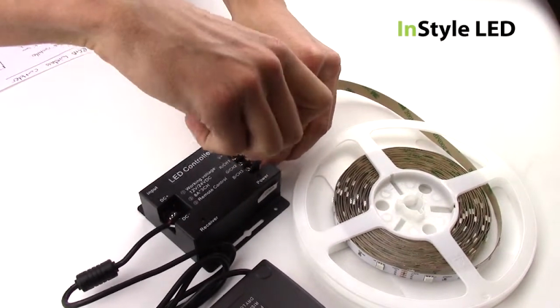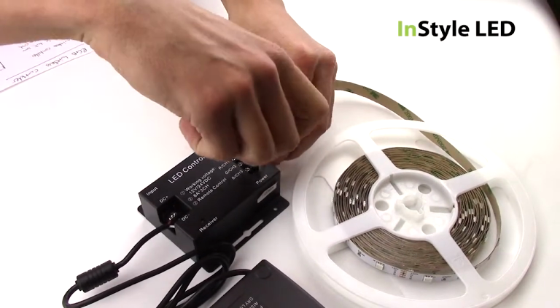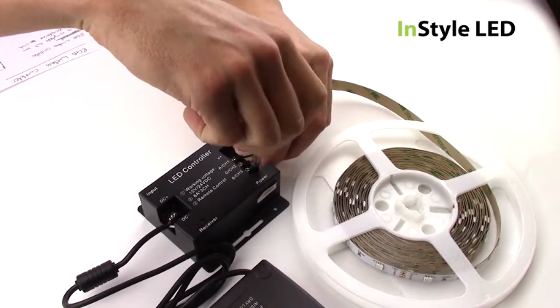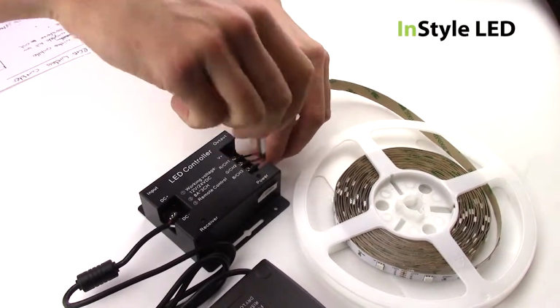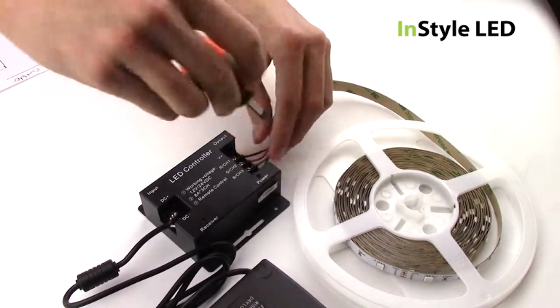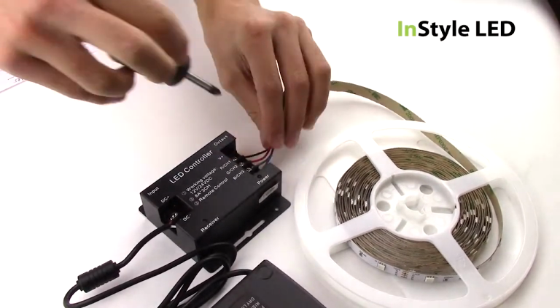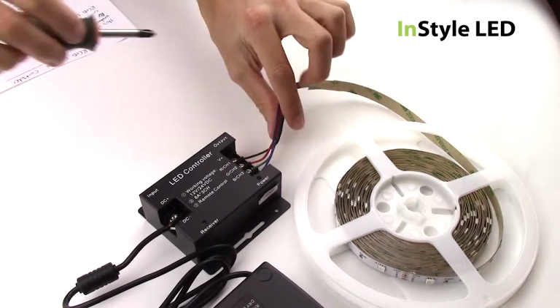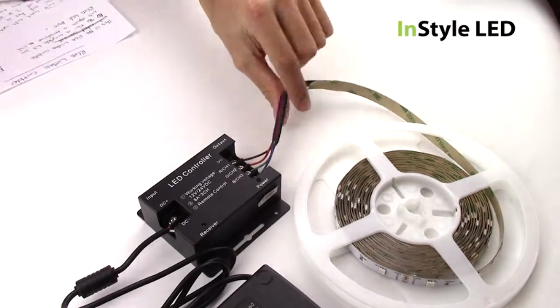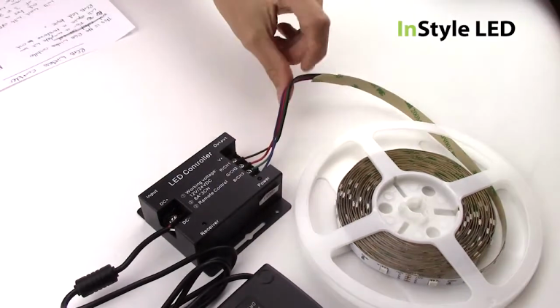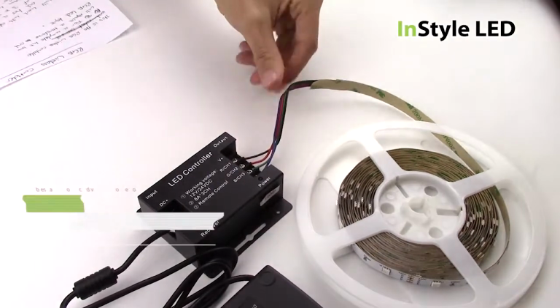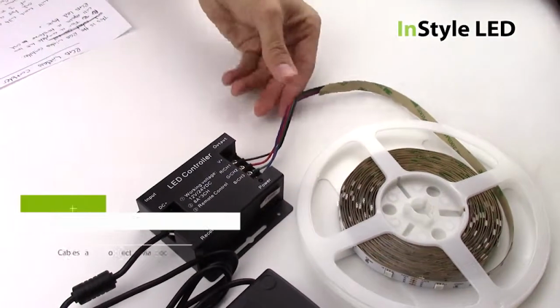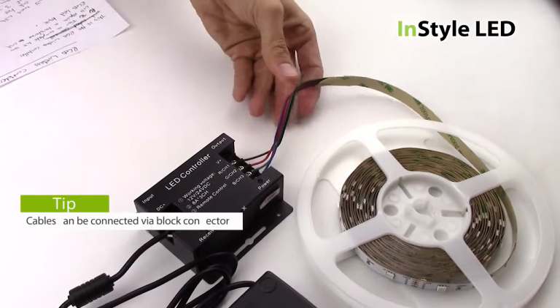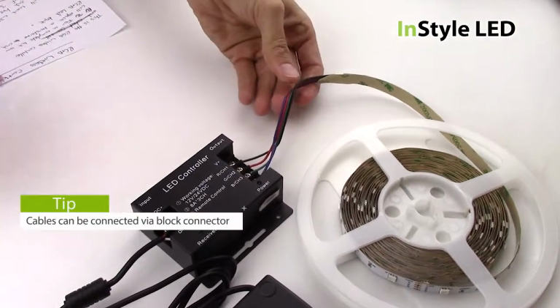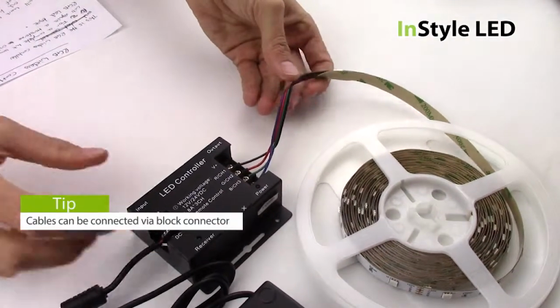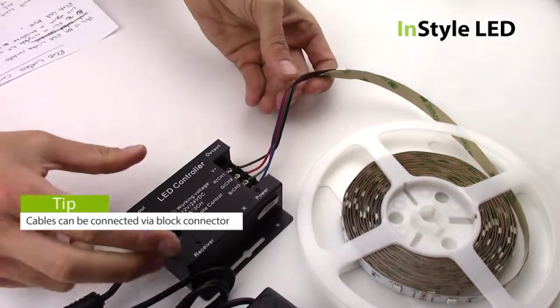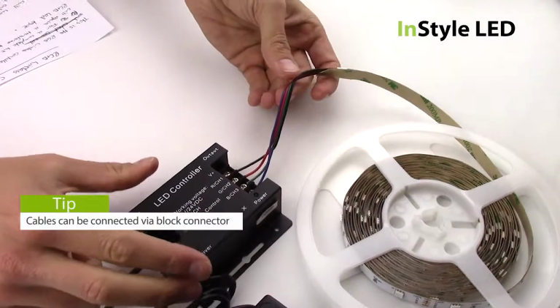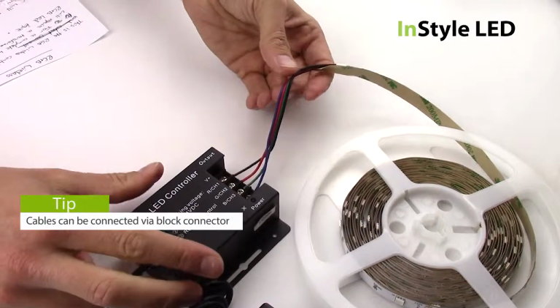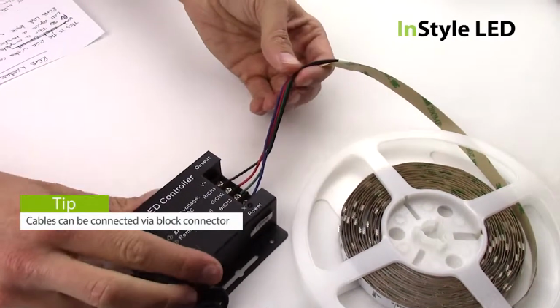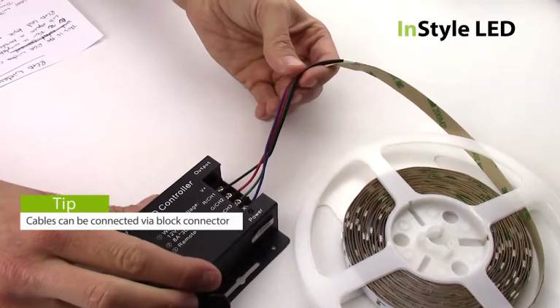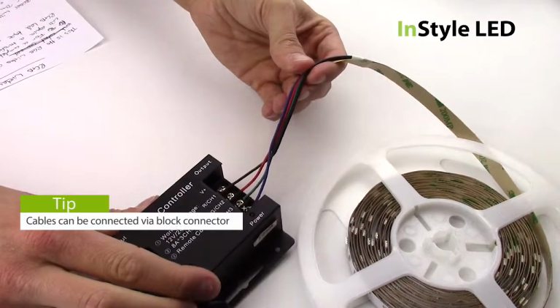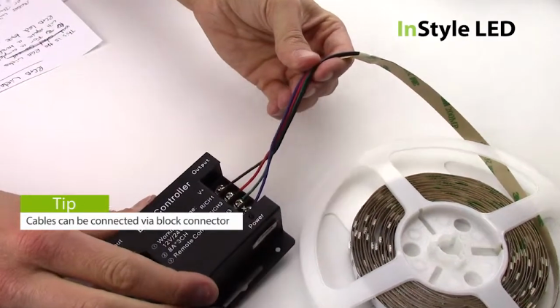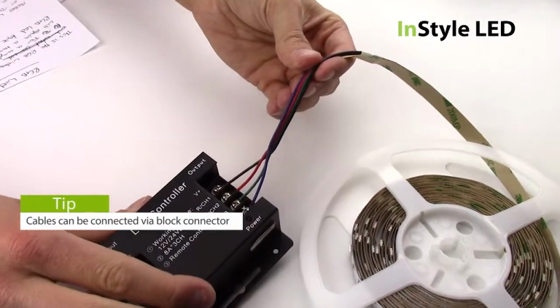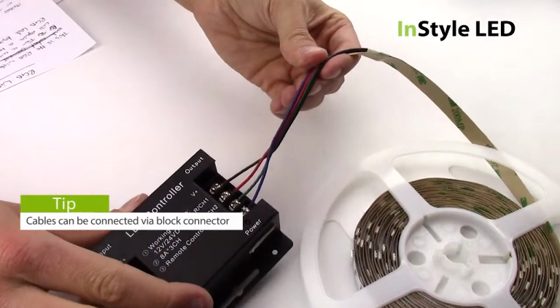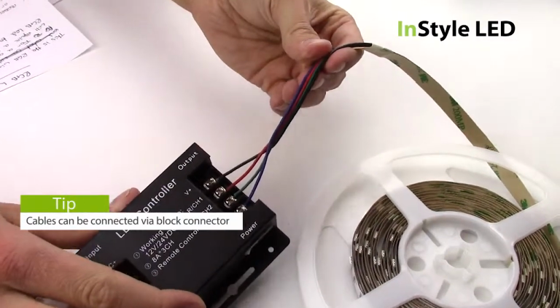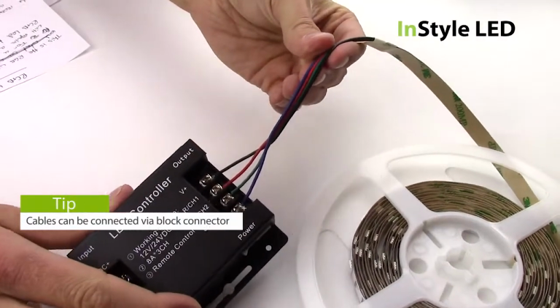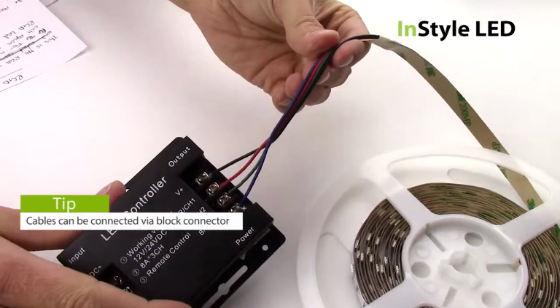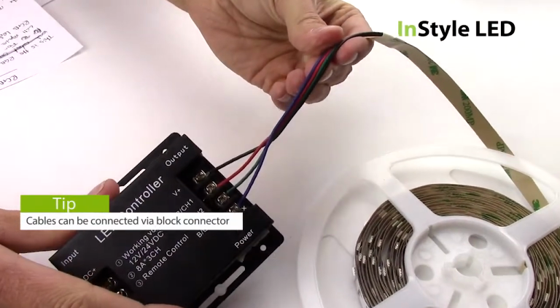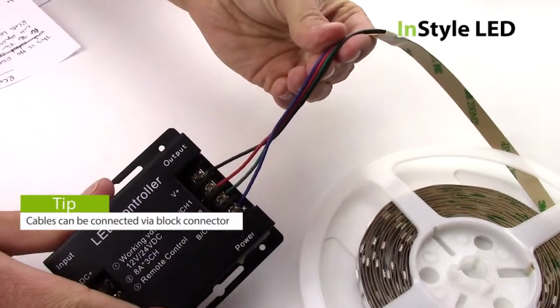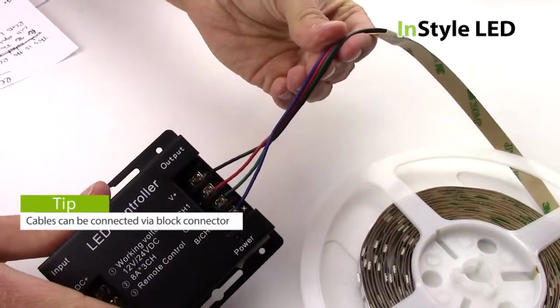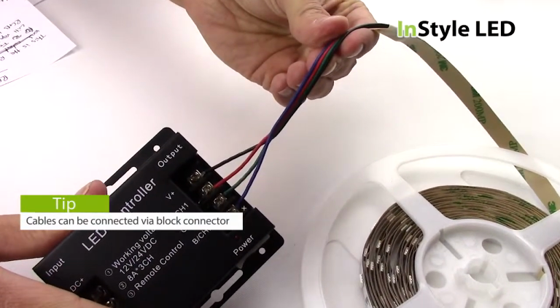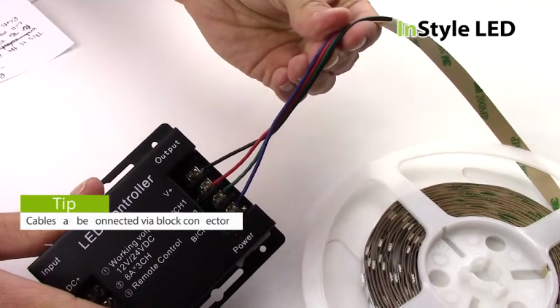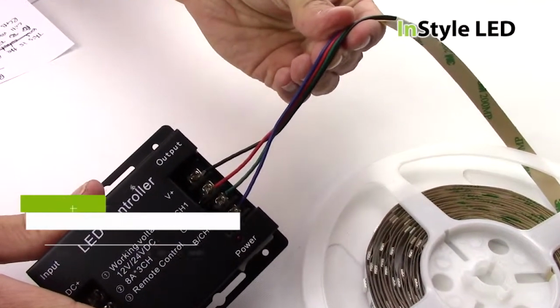You can extend the 4-core cable as much as you require to have the transformer and receiver a good distance away from the LED tape.